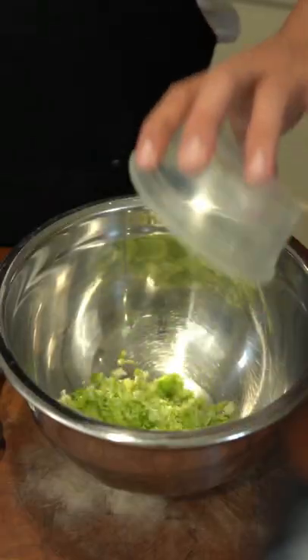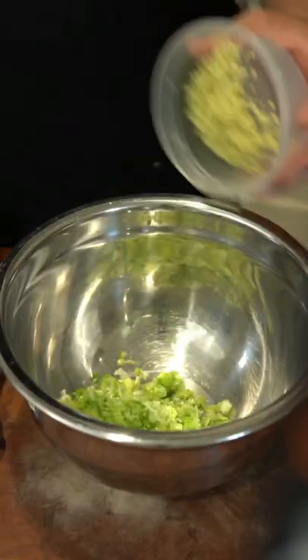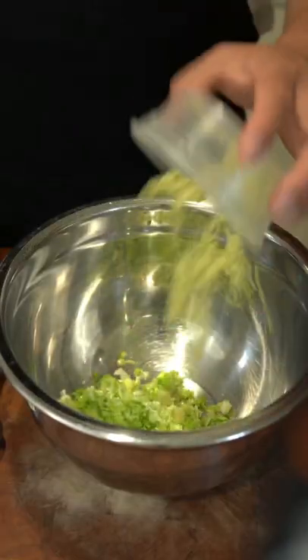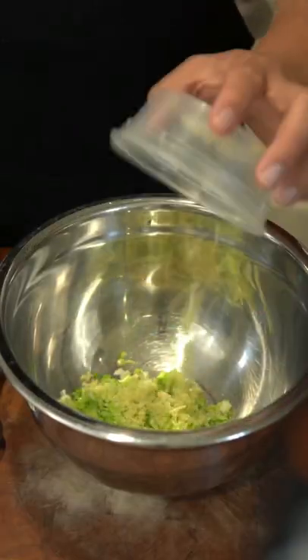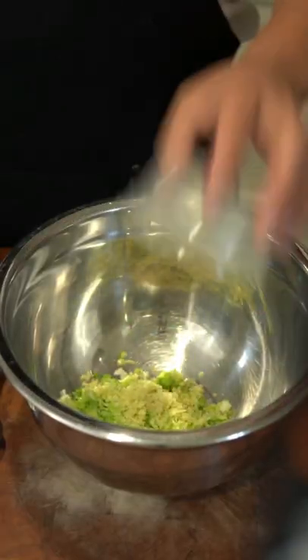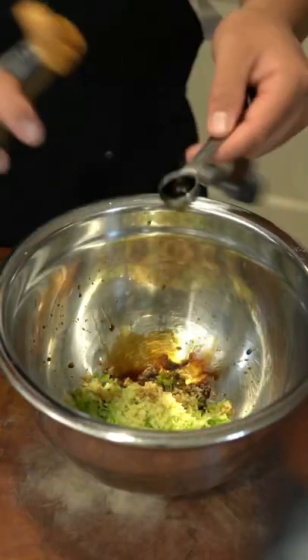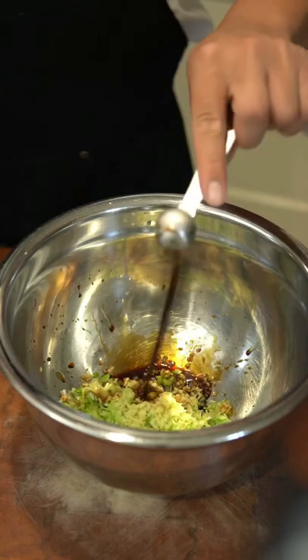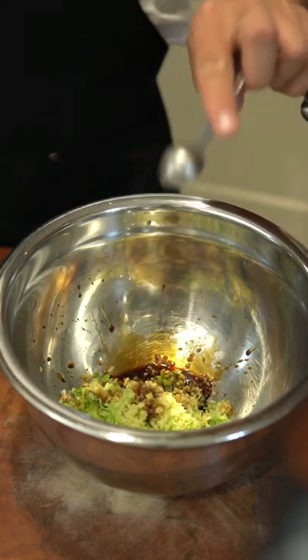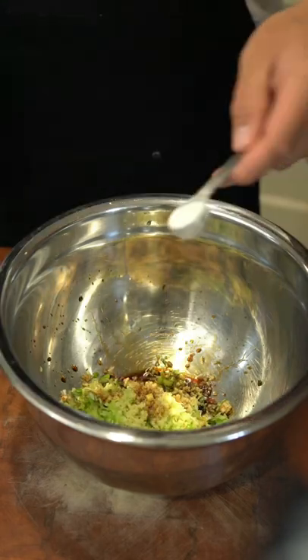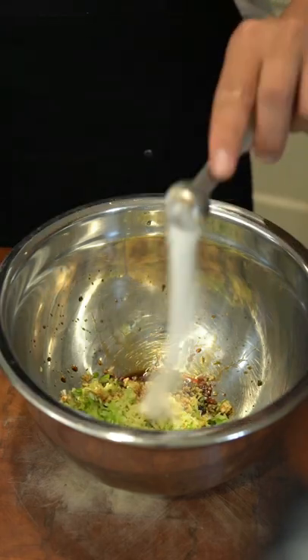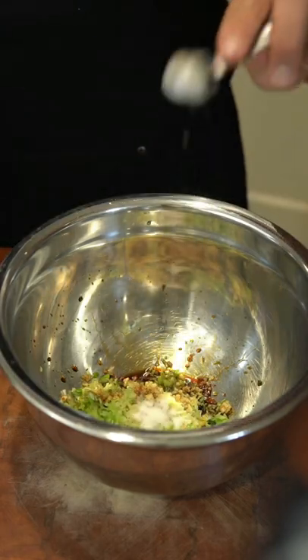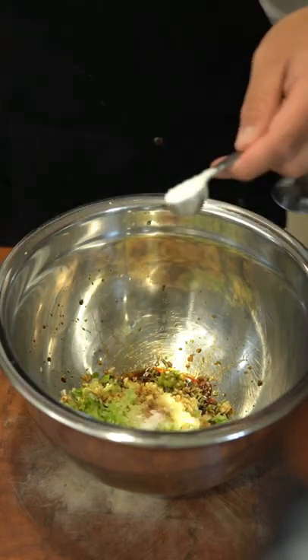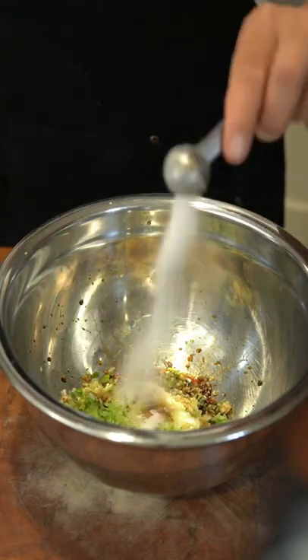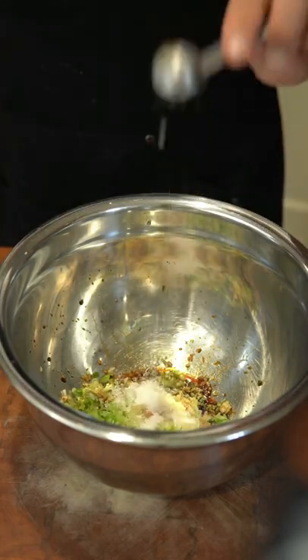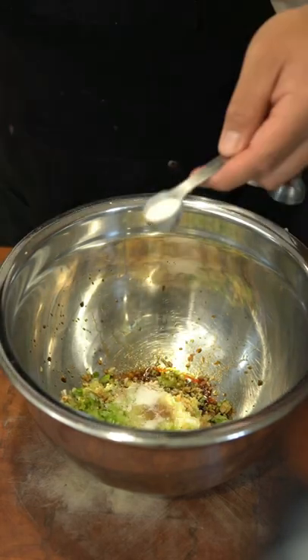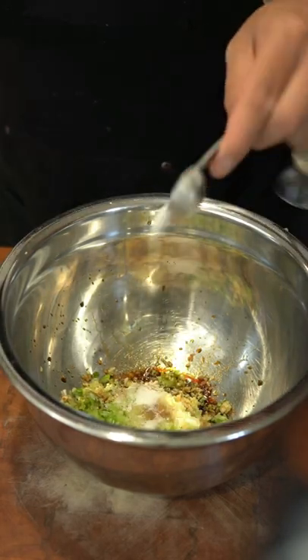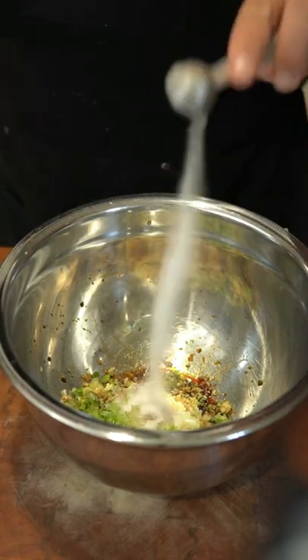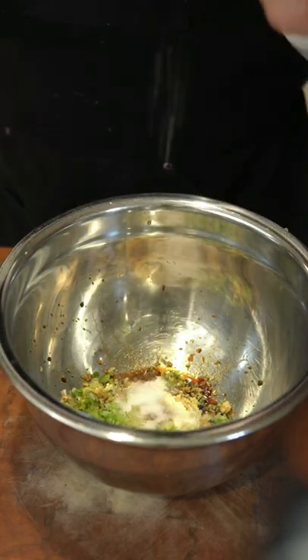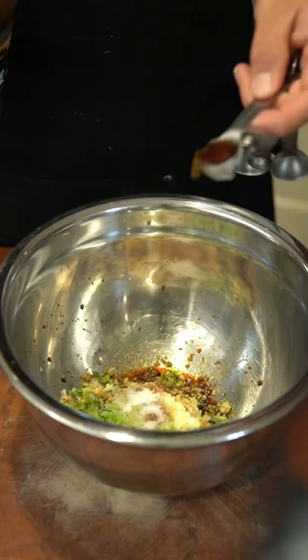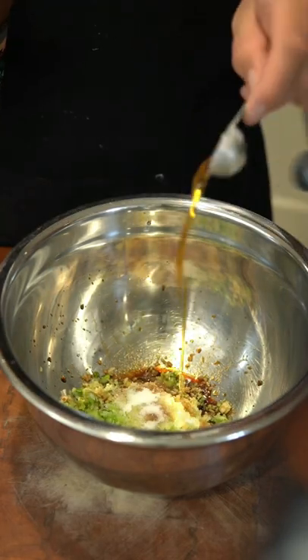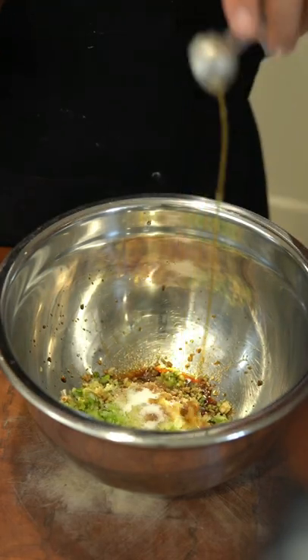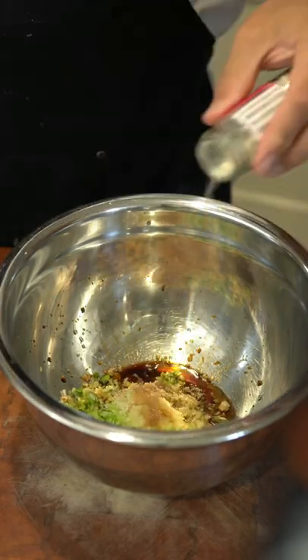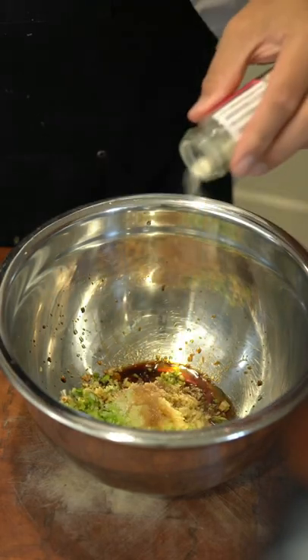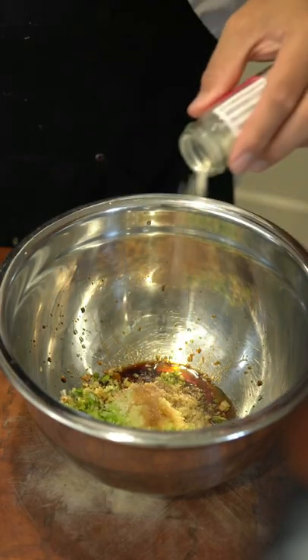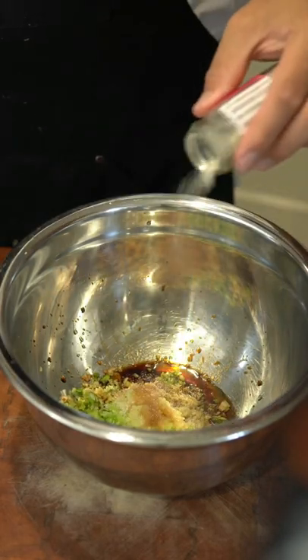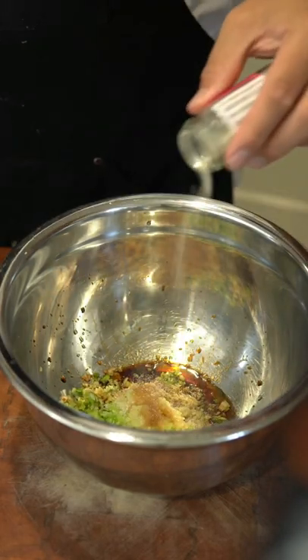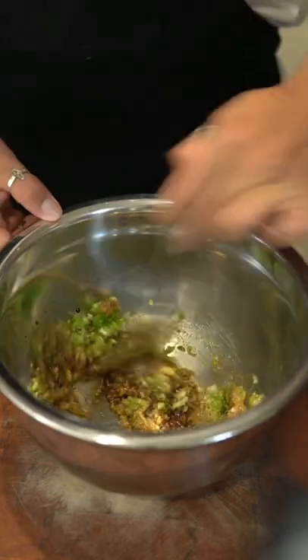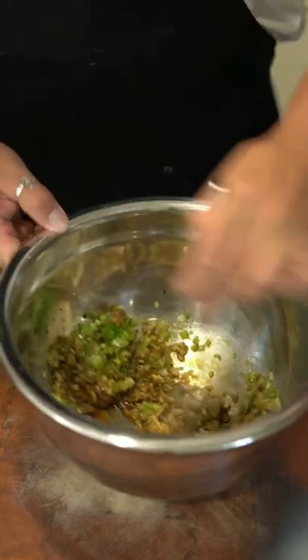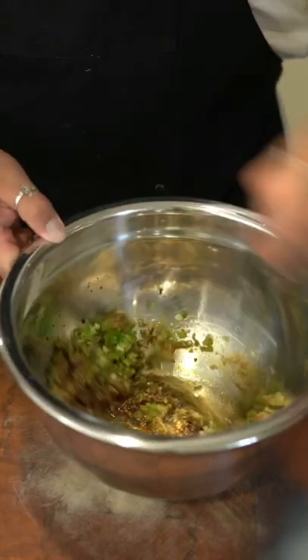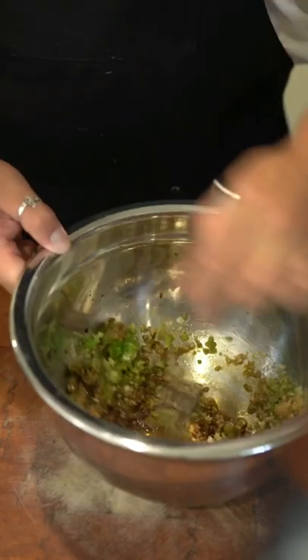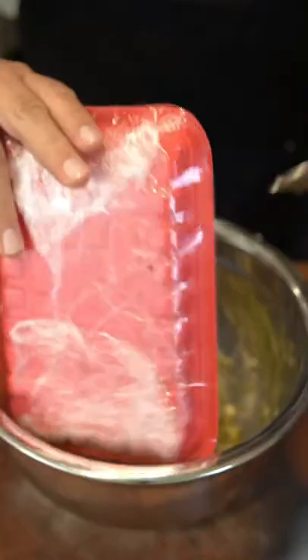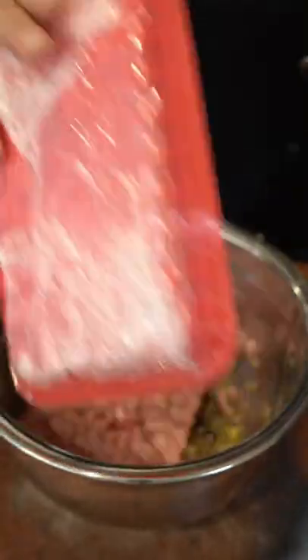For the filling, combine mince, scallion, and ginger, soy sauce, sugar, salt, MSG, sesame oil, white pepper, and ground pork.